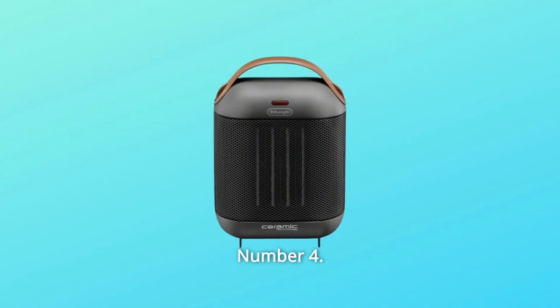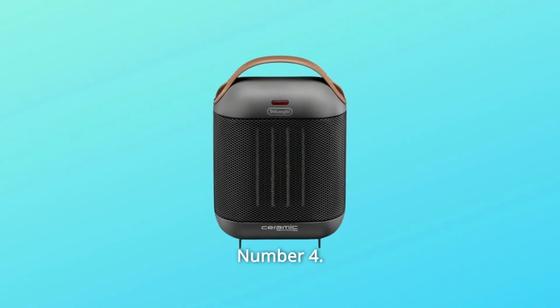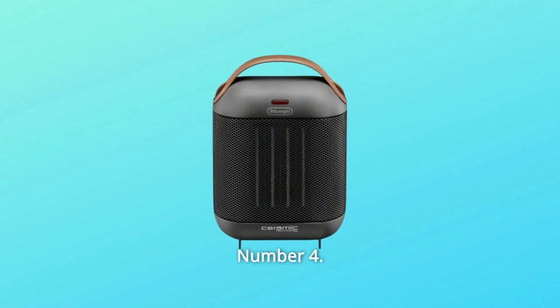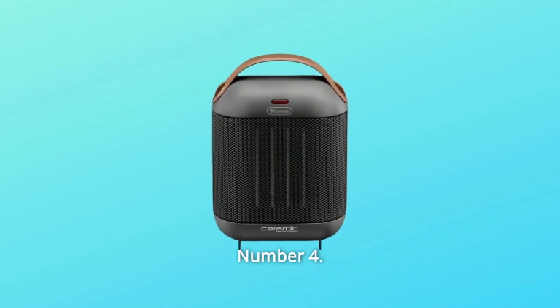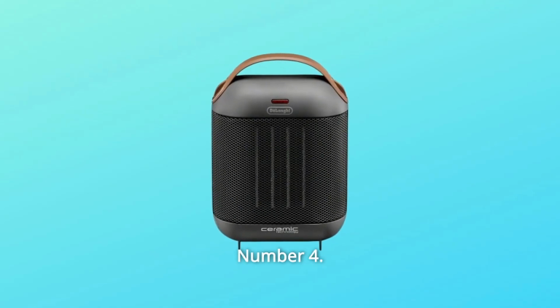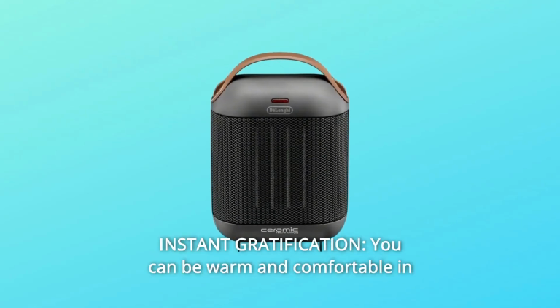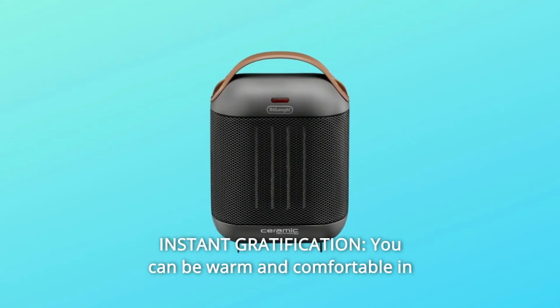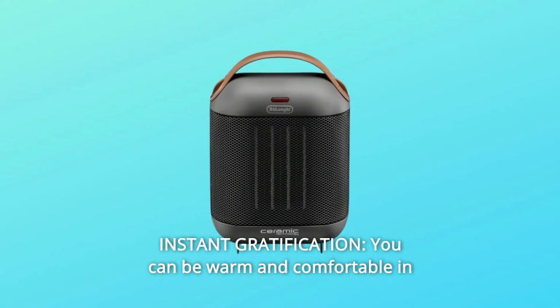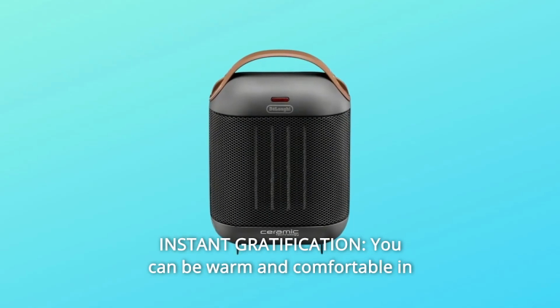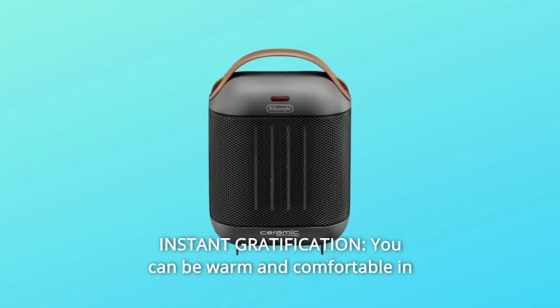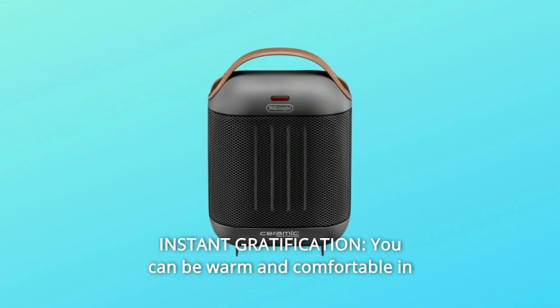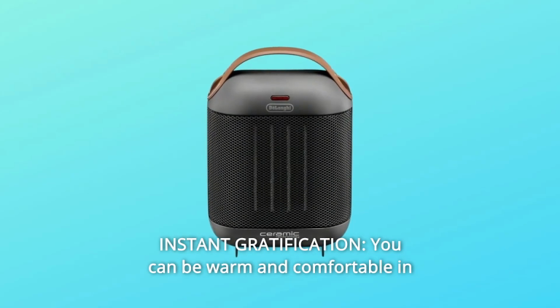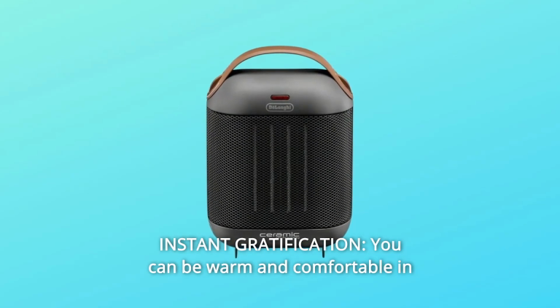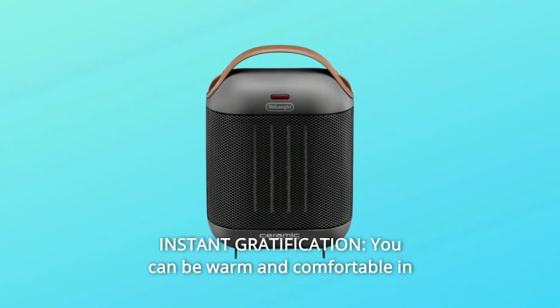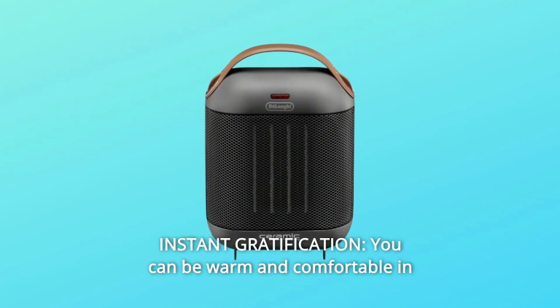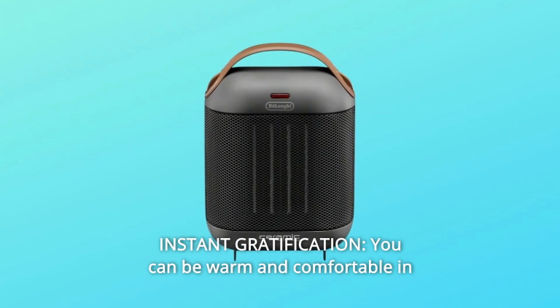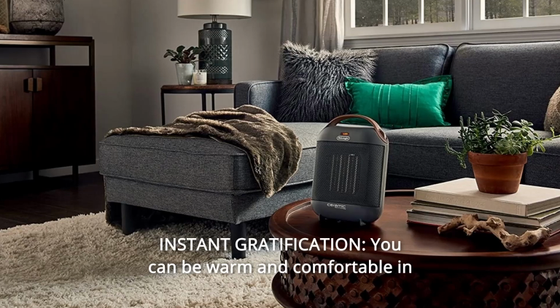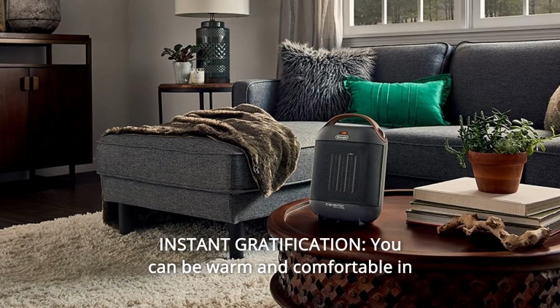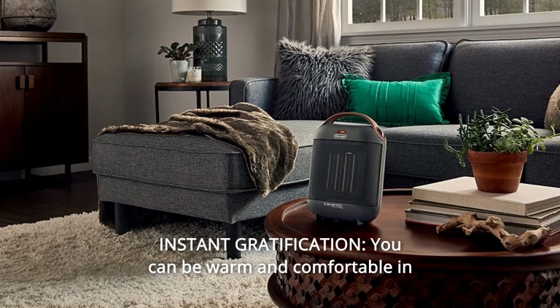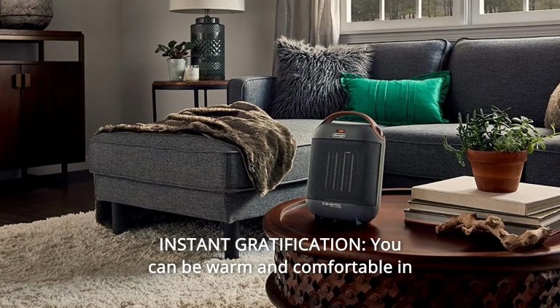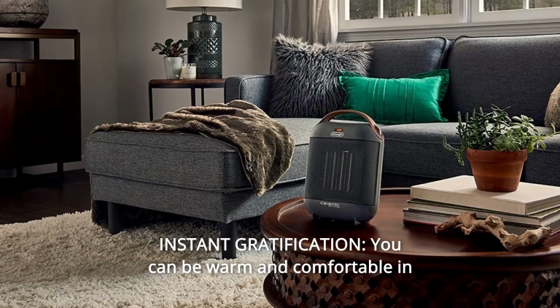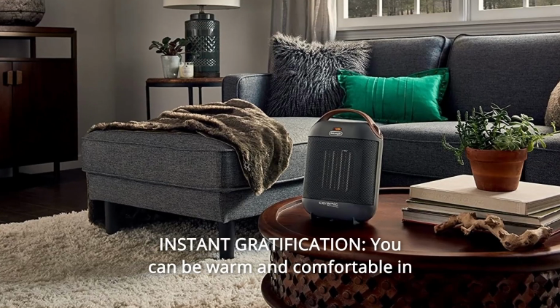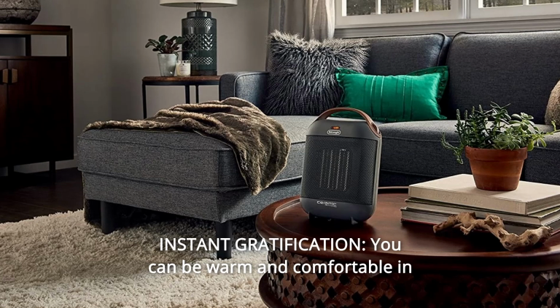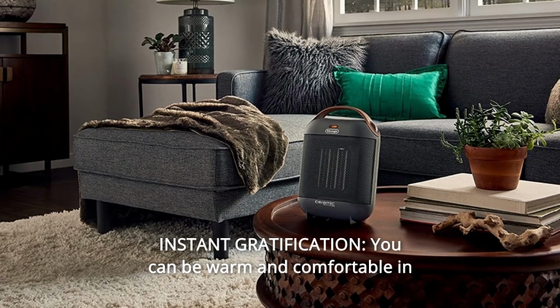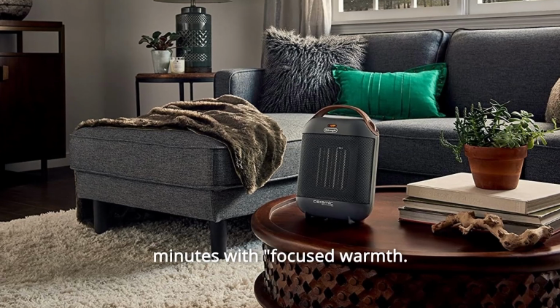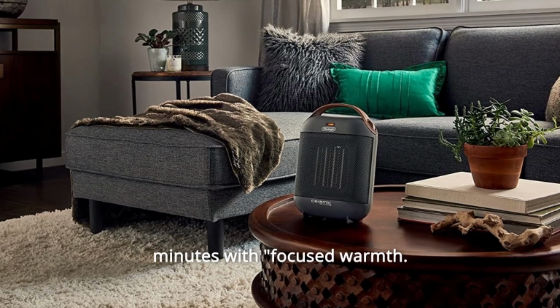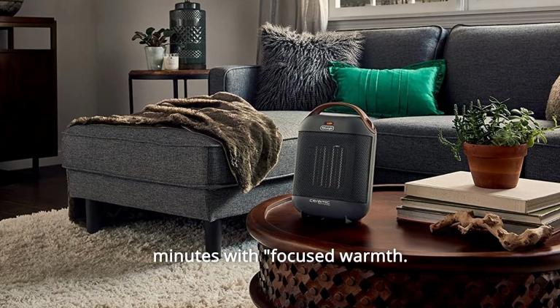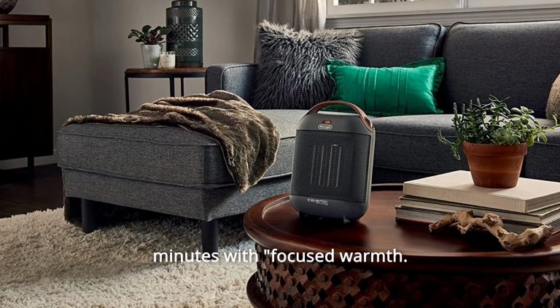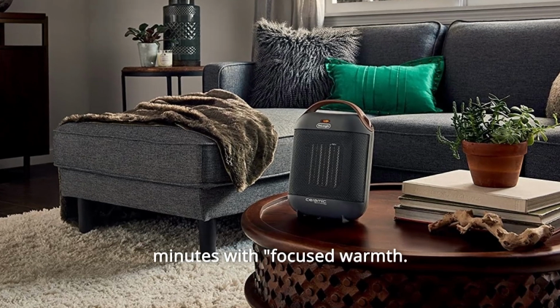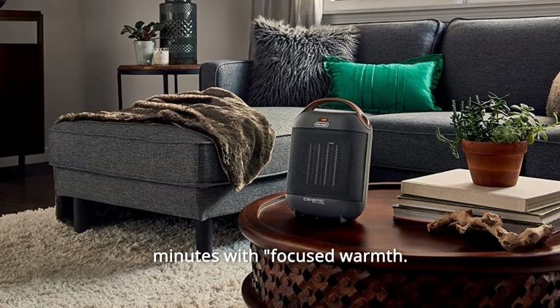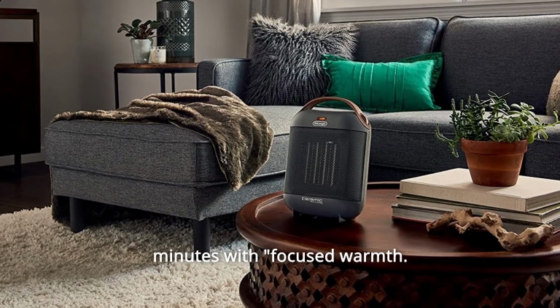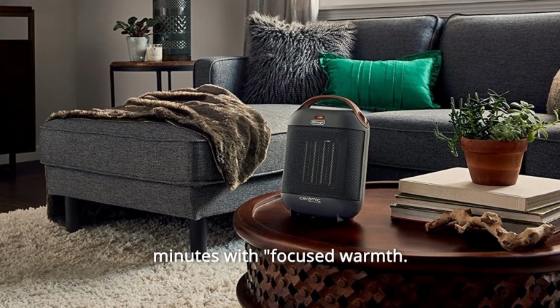Number 4: instant gratification. You can be warm and comfortable in minutes with focused warmth.